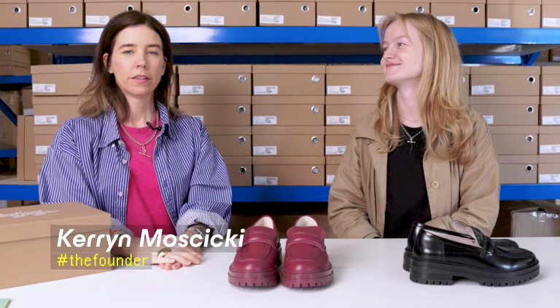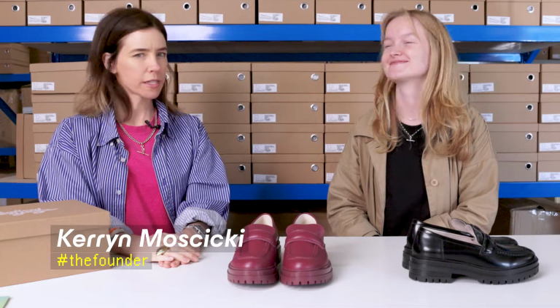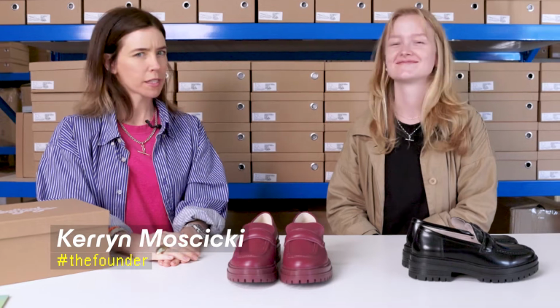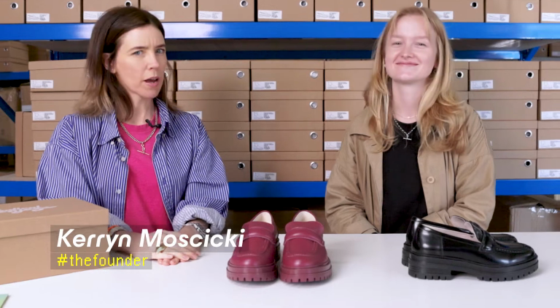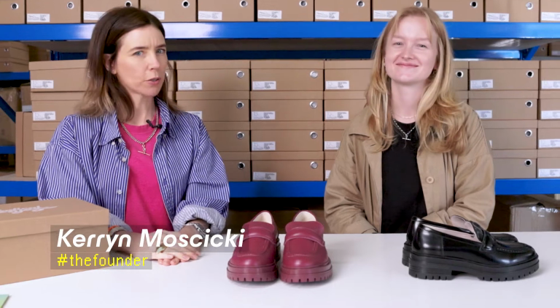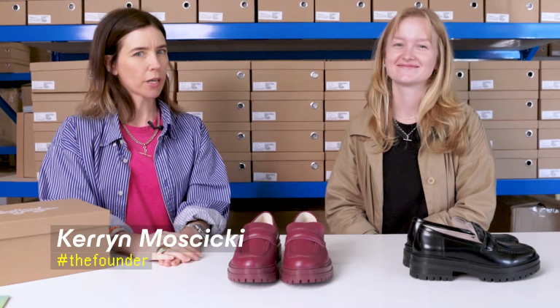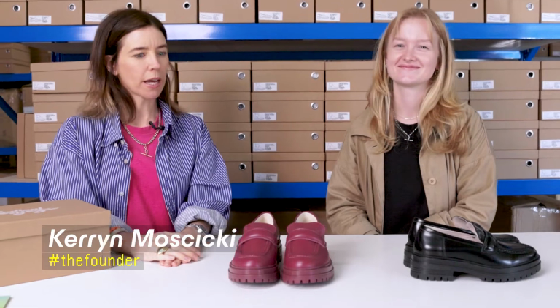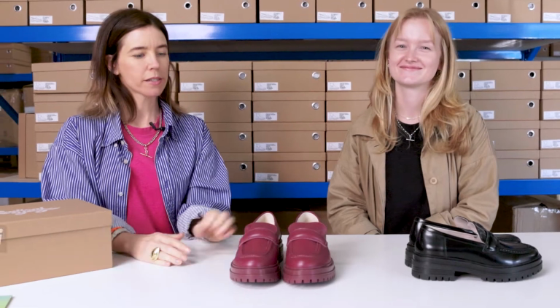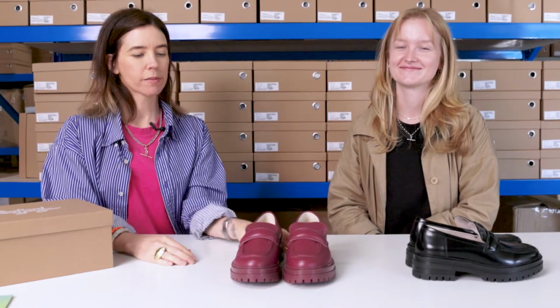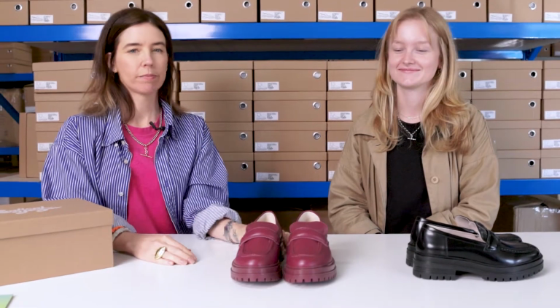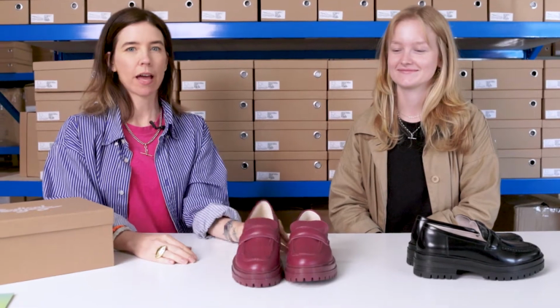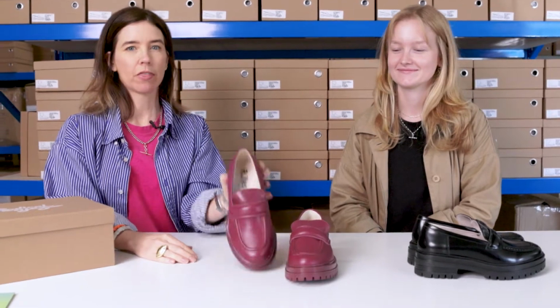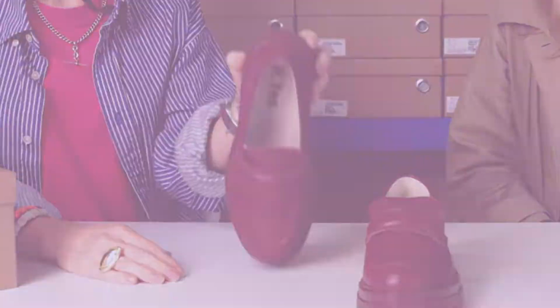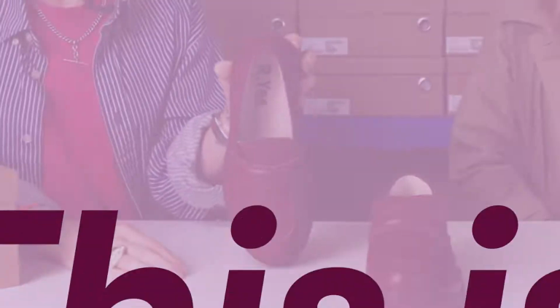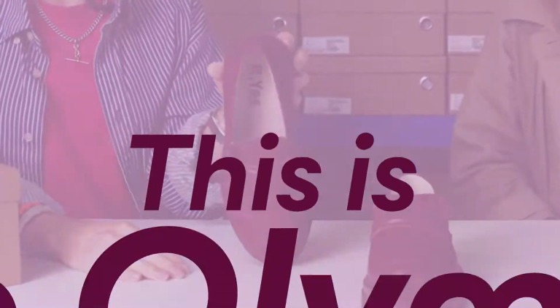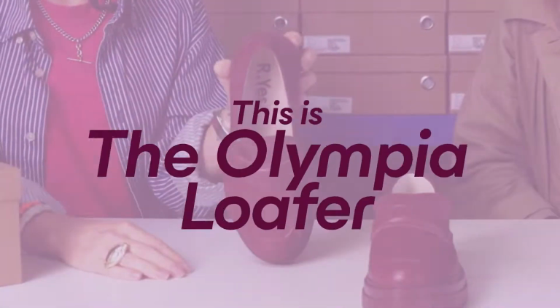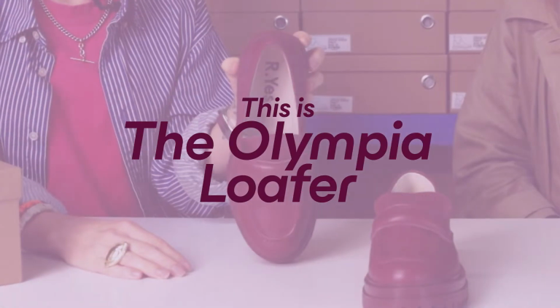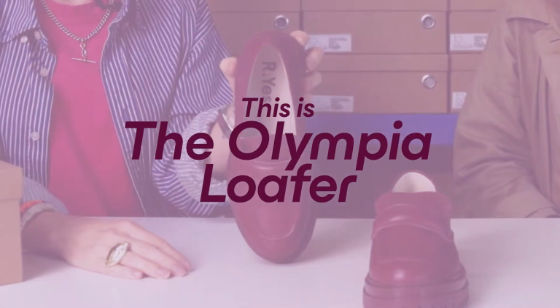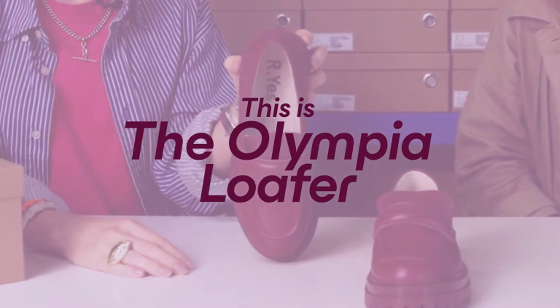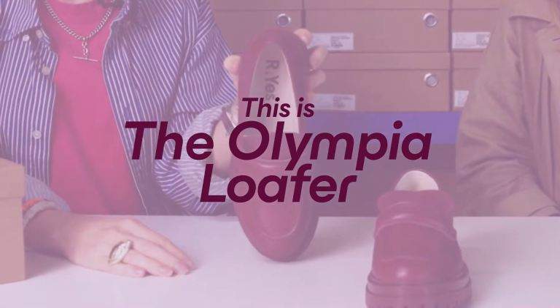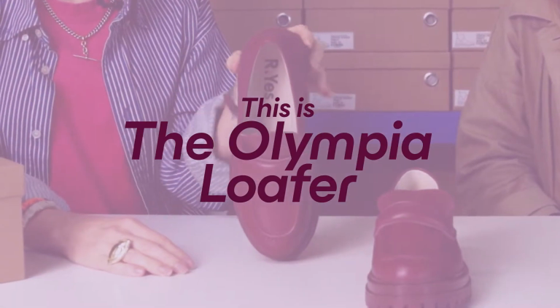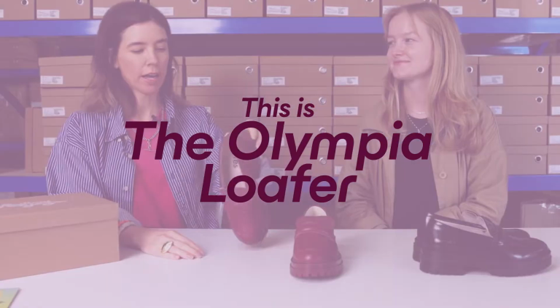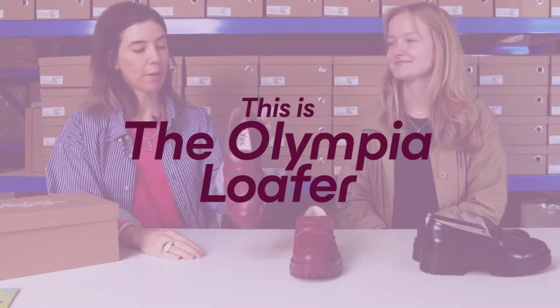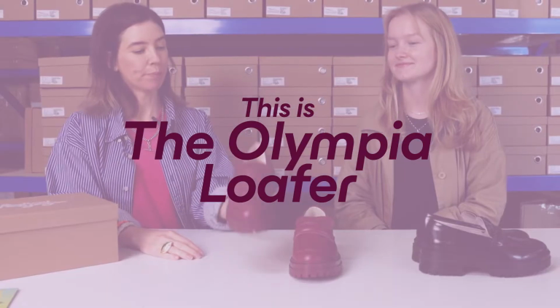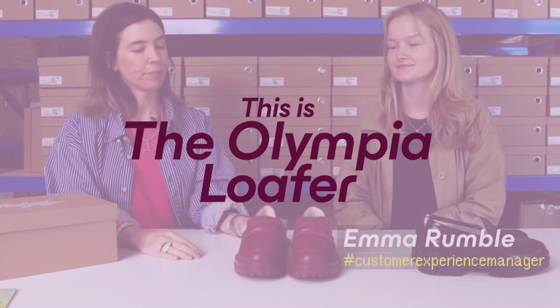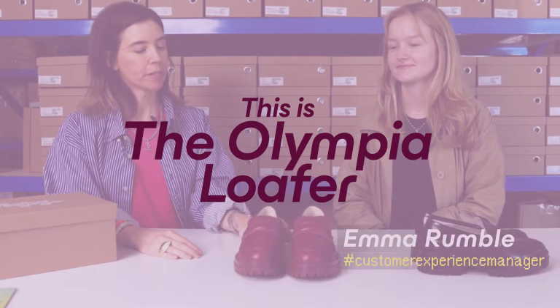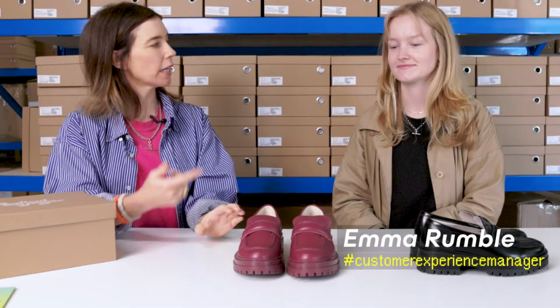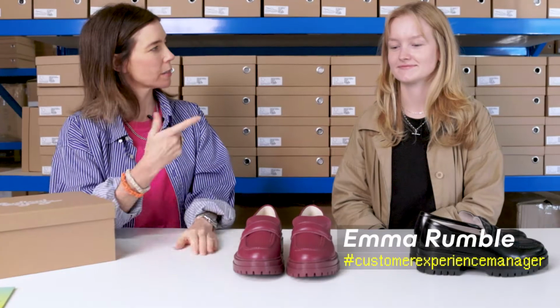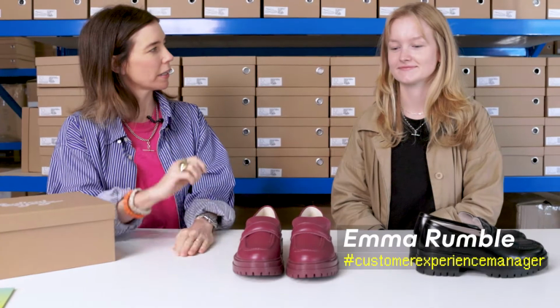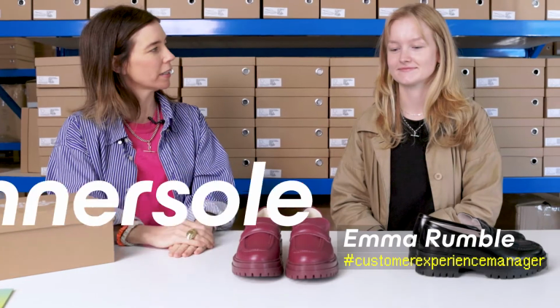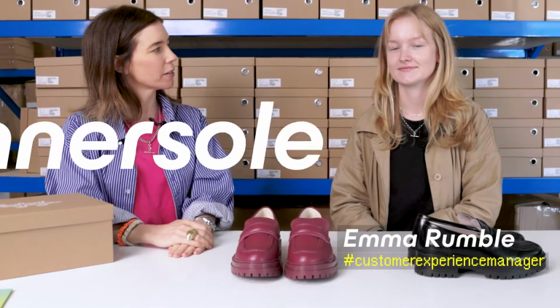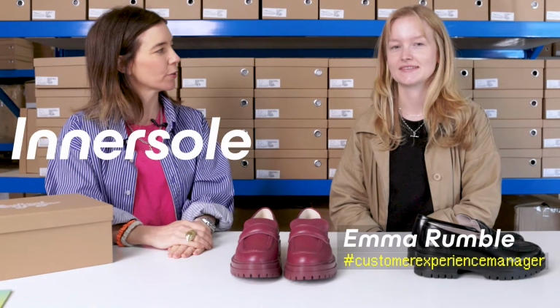This is Radical Yes and this is the Olympia Loafer. Tell us about the inner soles.